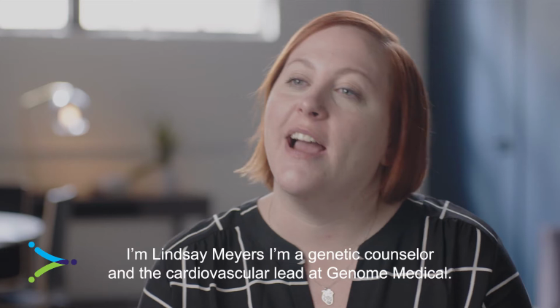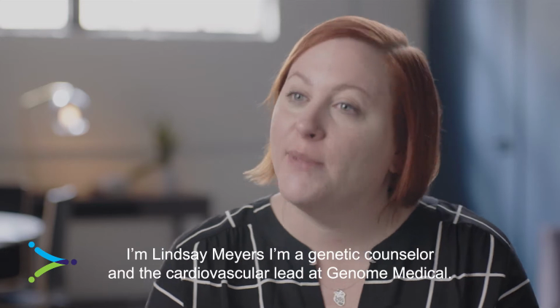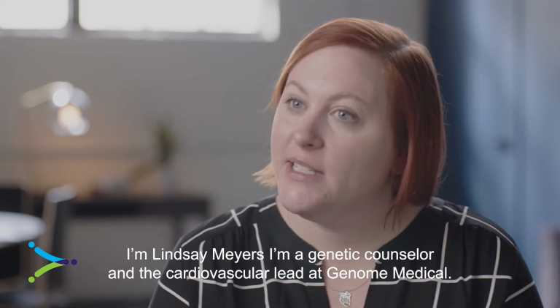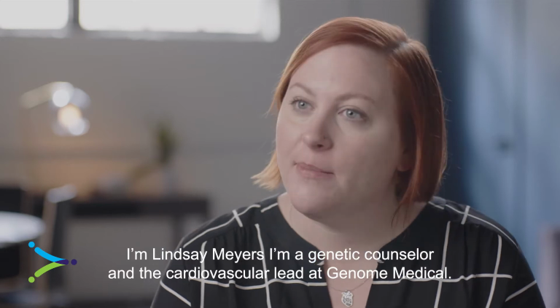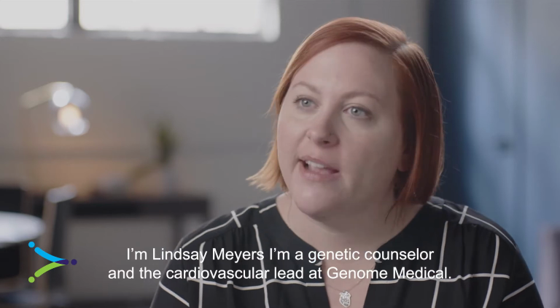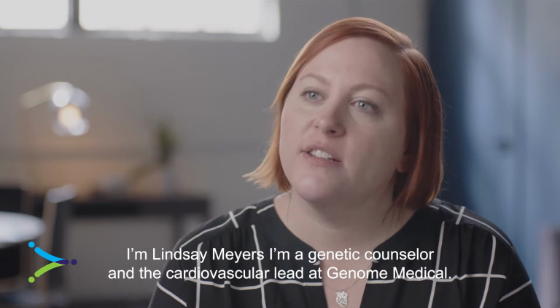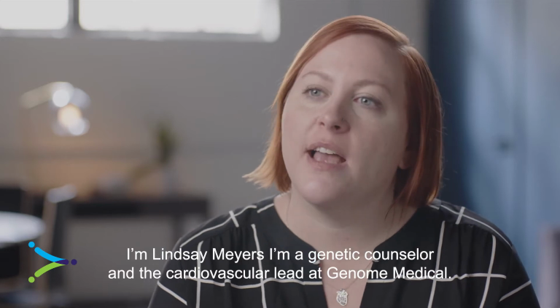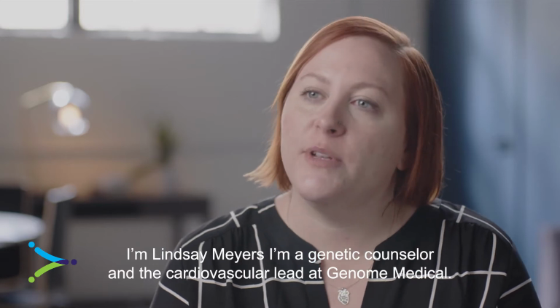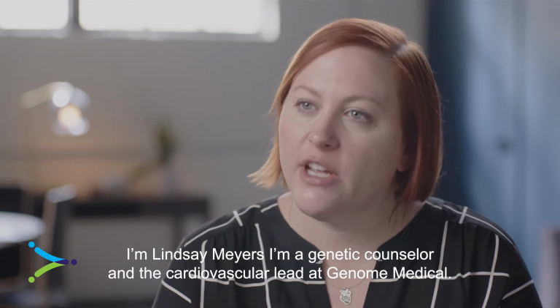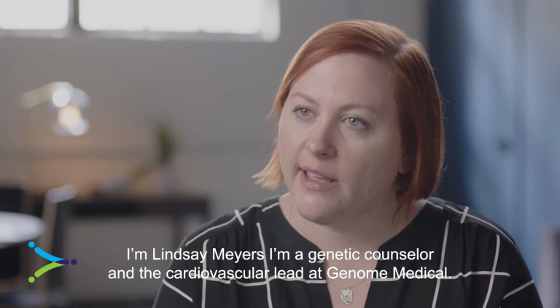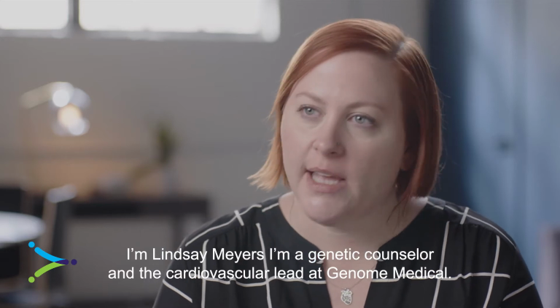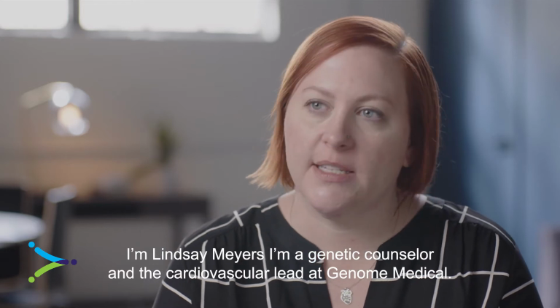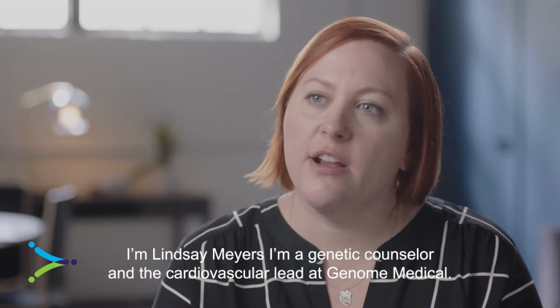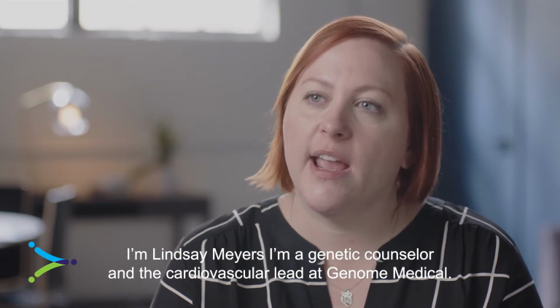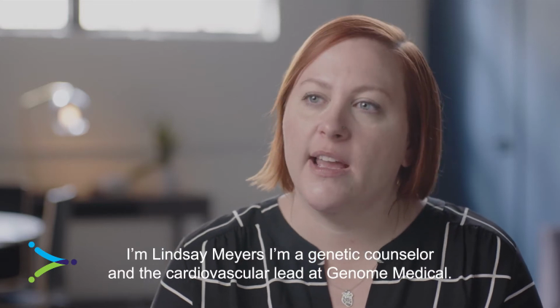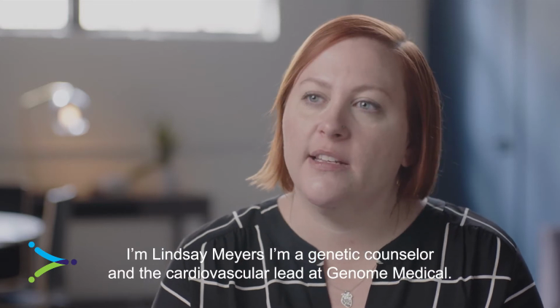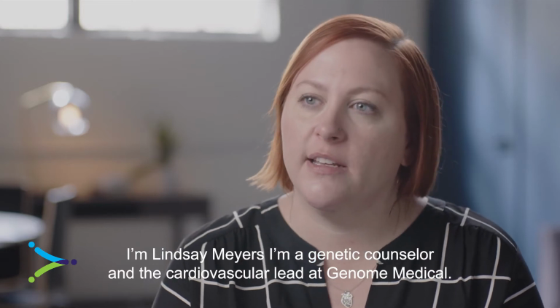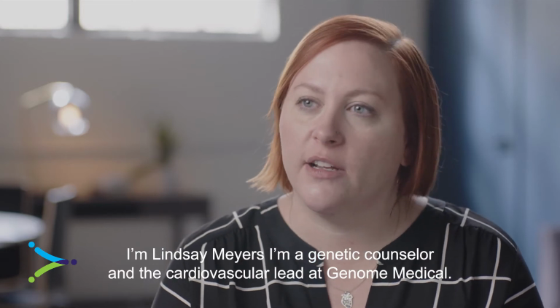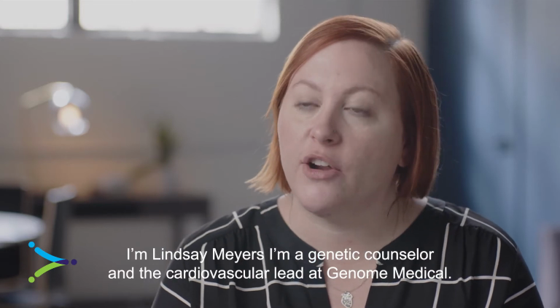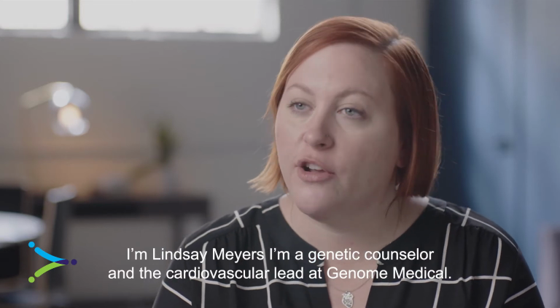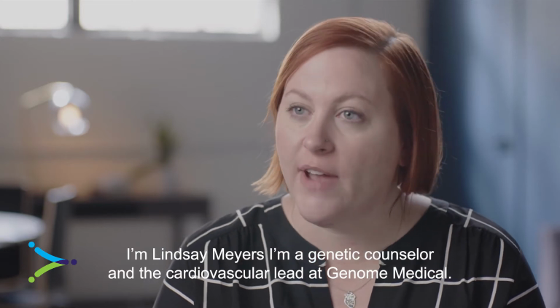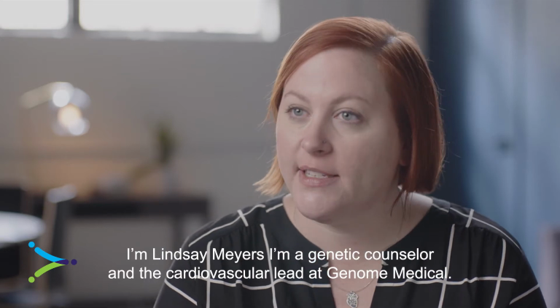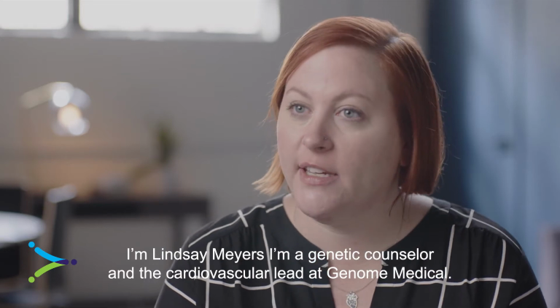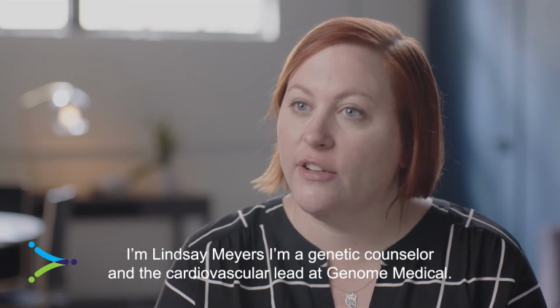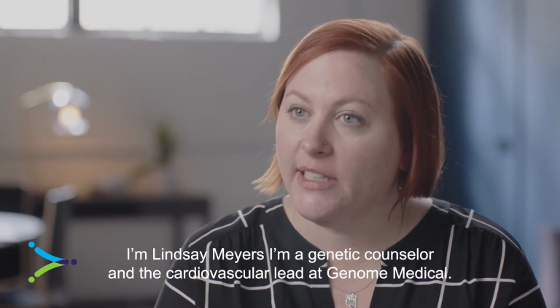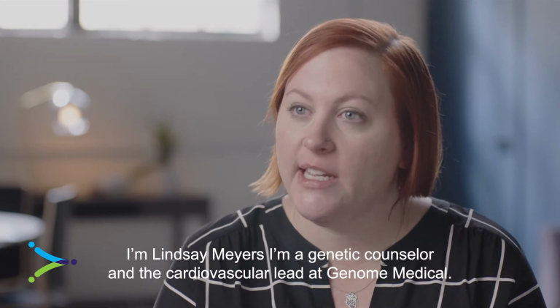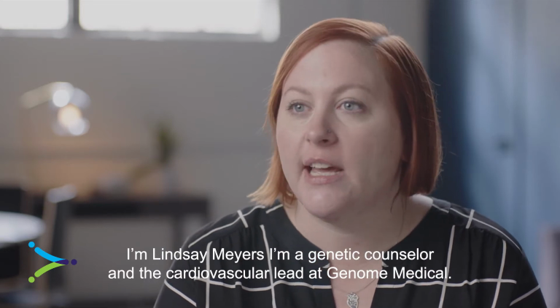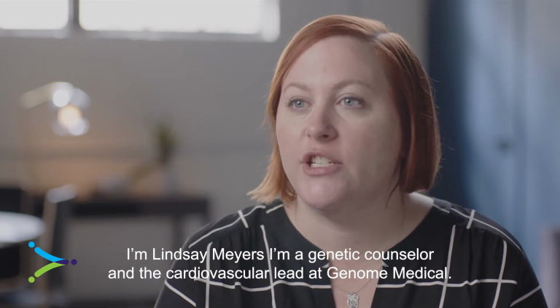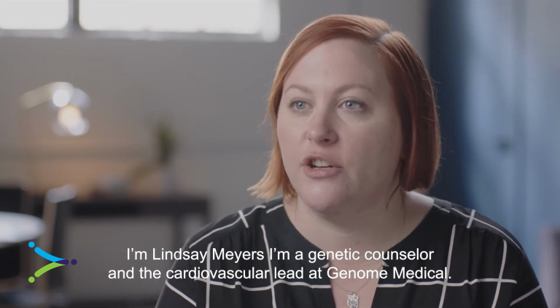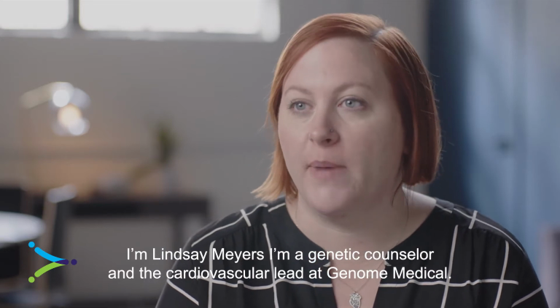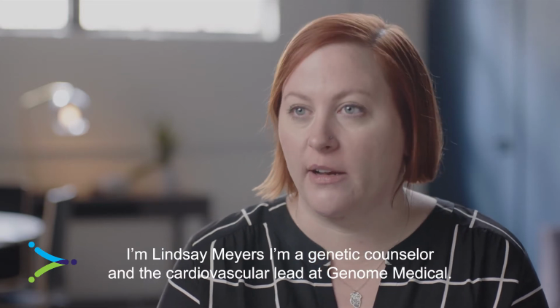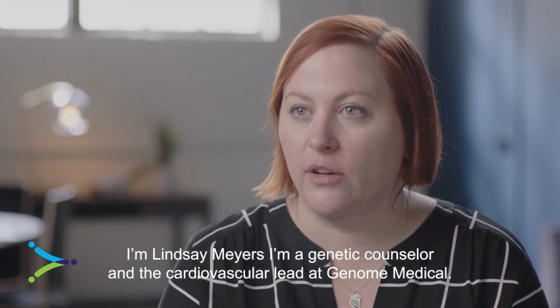I'm Lindsay Myers. I'm a genetic counselor and the cardiovascular lead at Genome Medical.